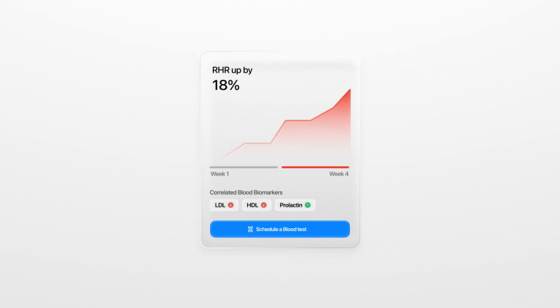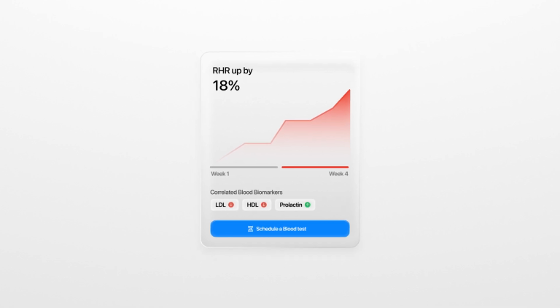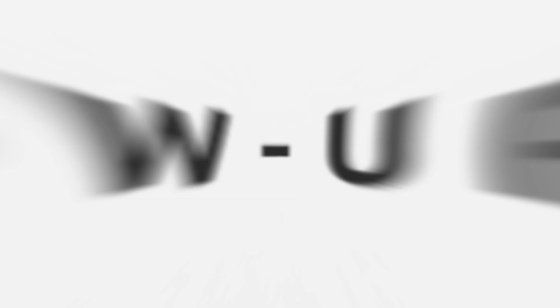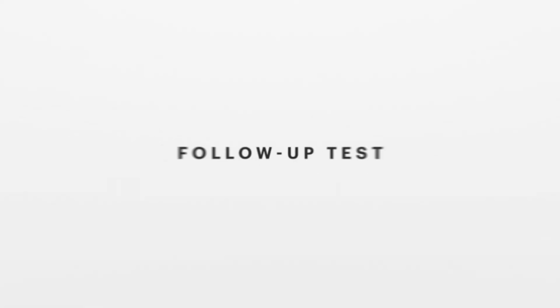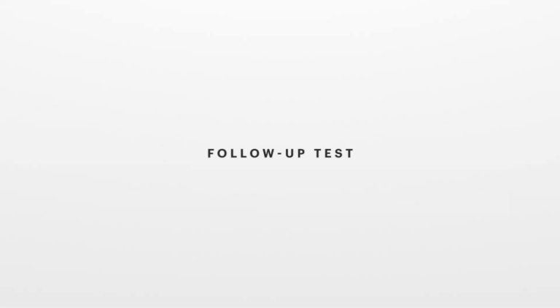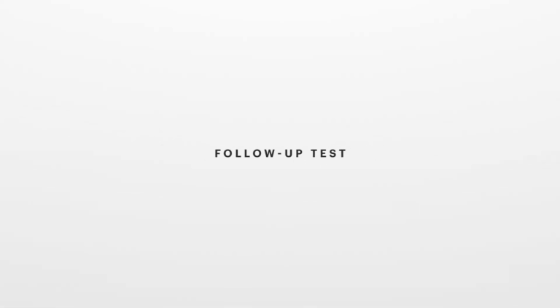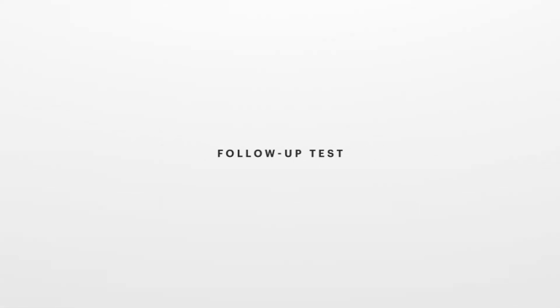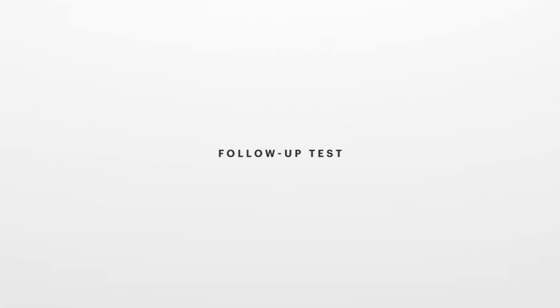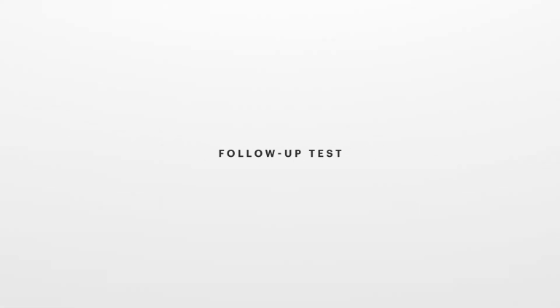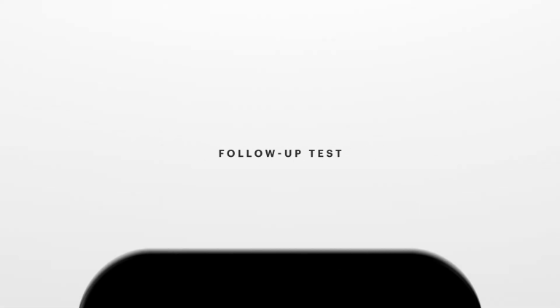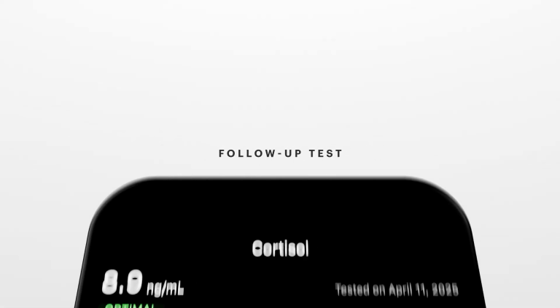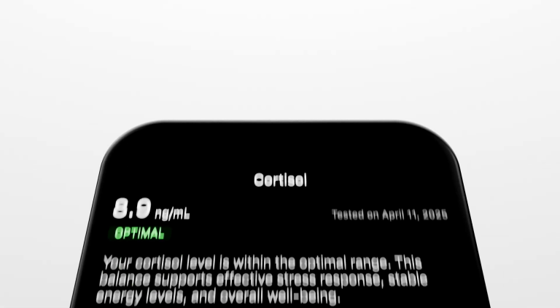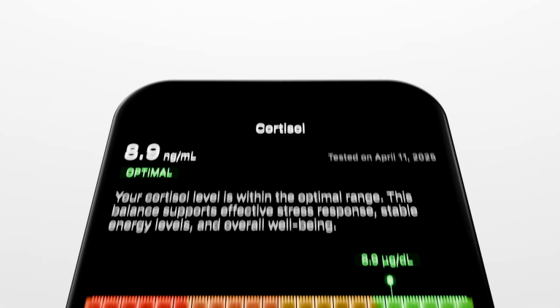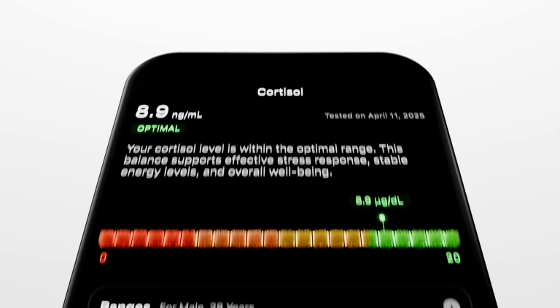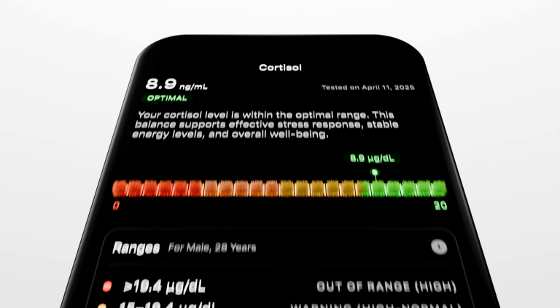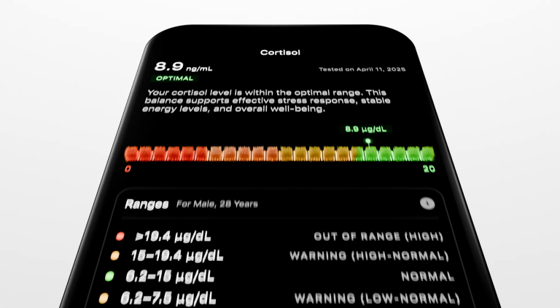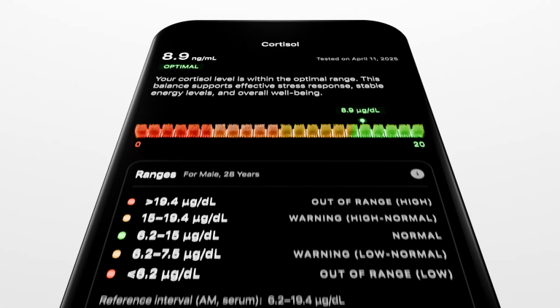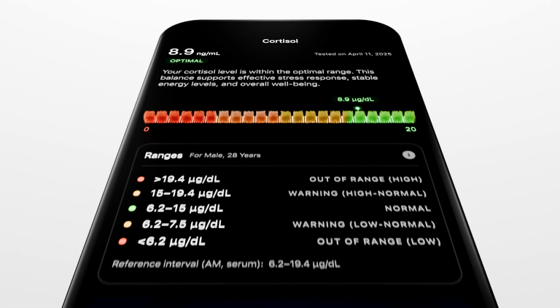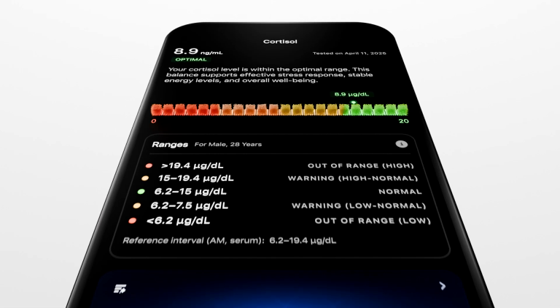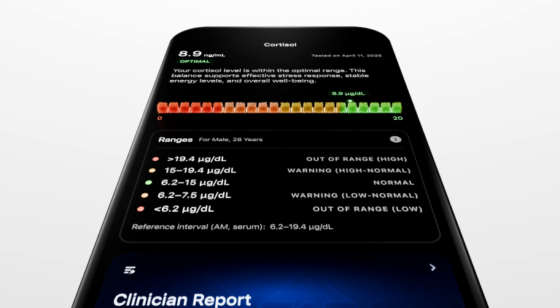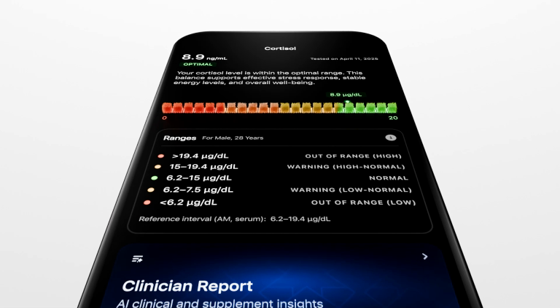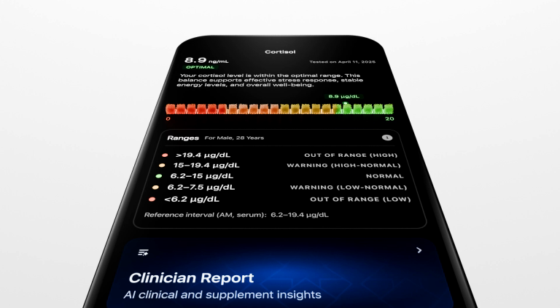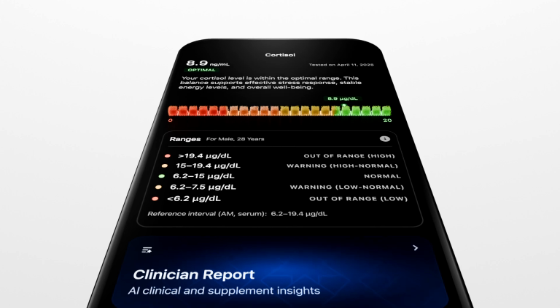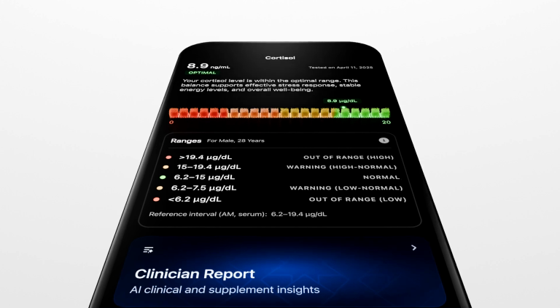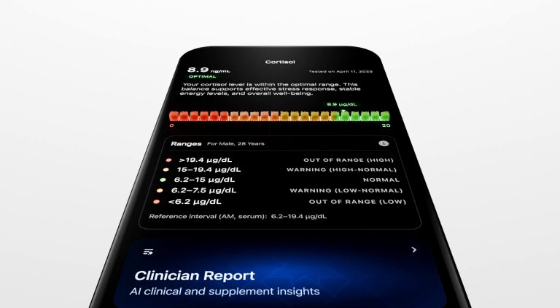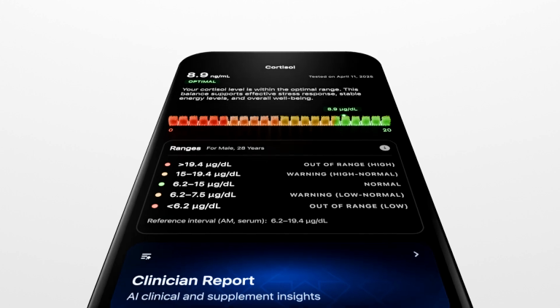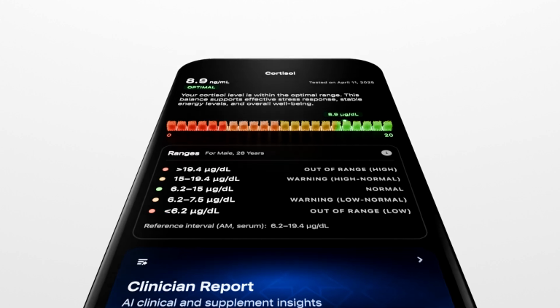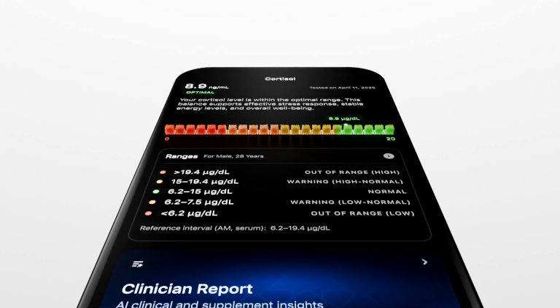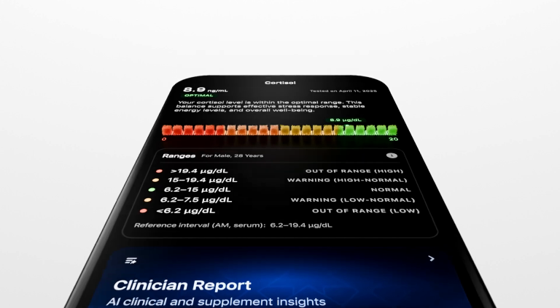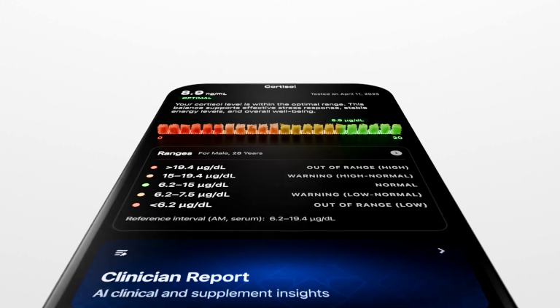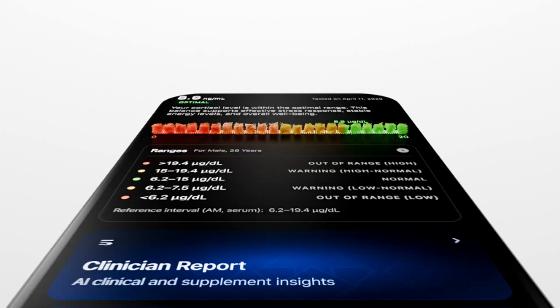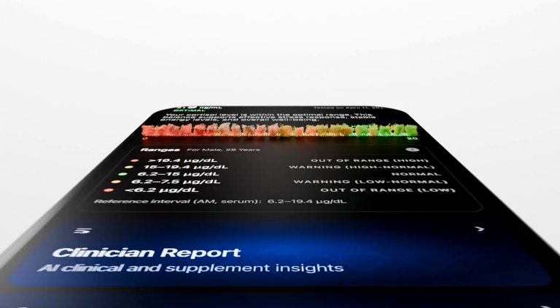It also includes a follow-up test, which helps your BloodVision experience be more powerful with longitudinal data.